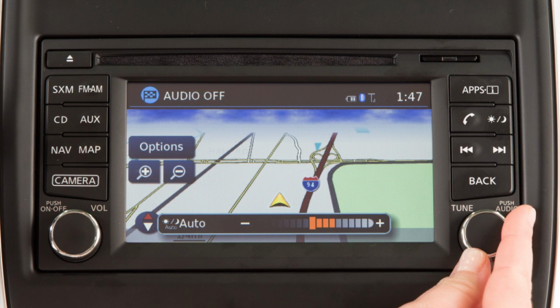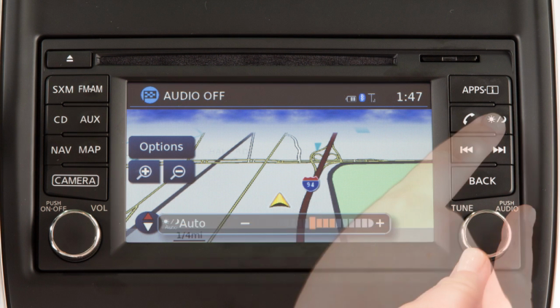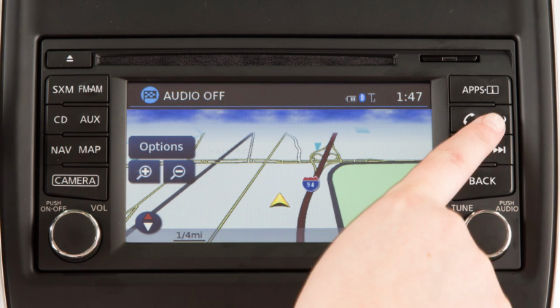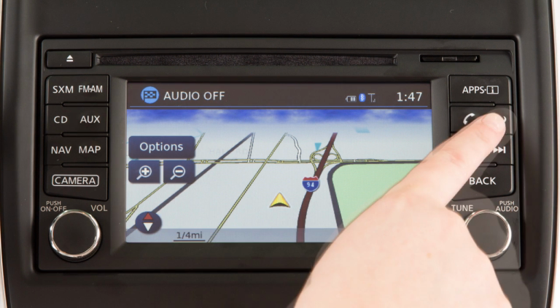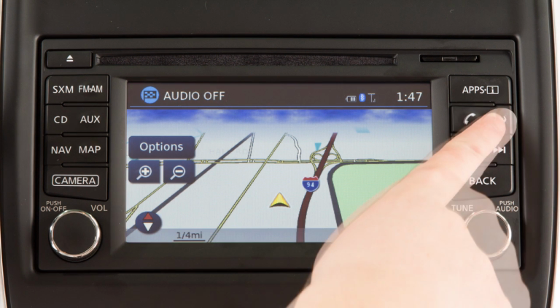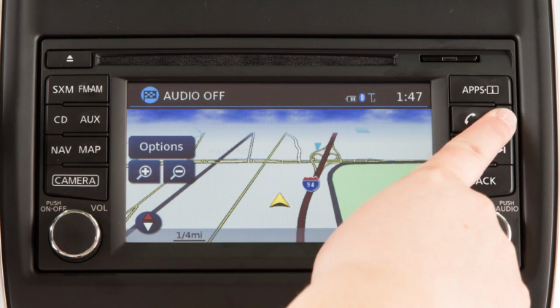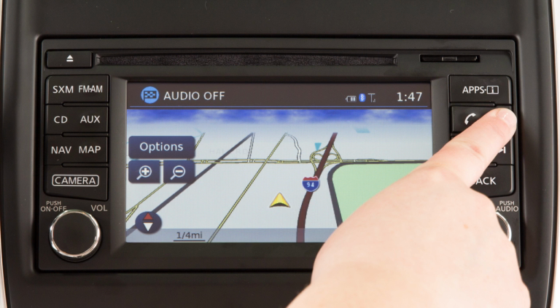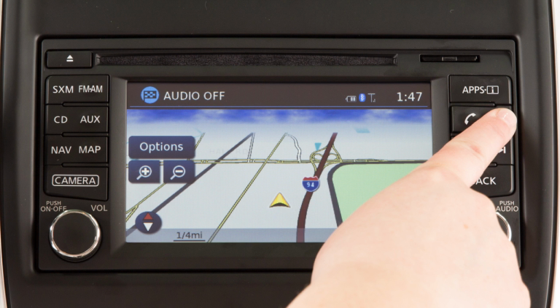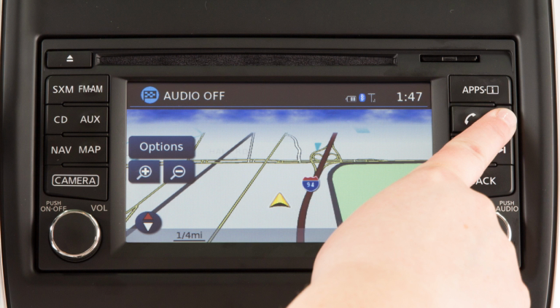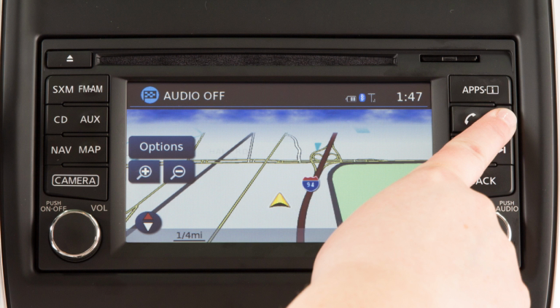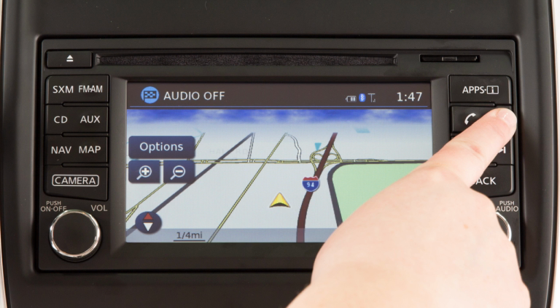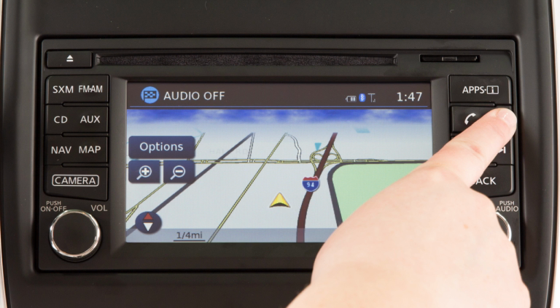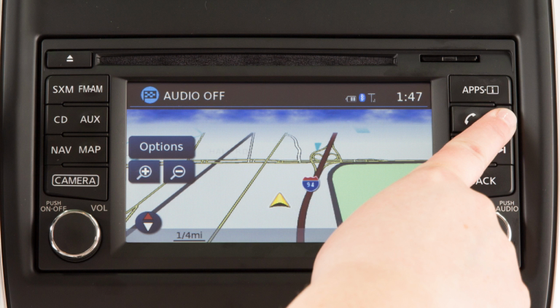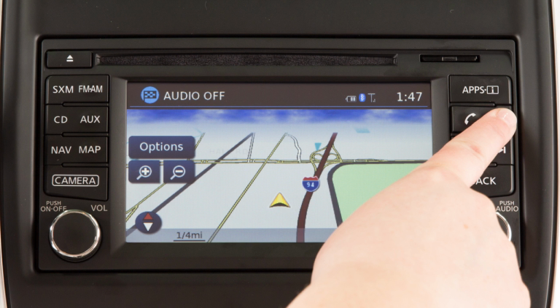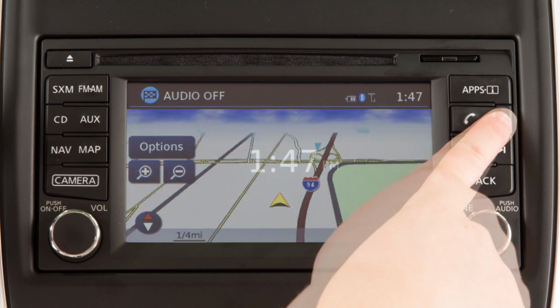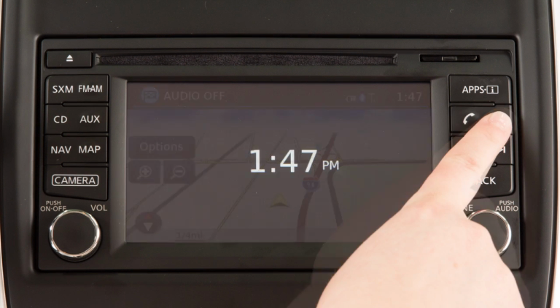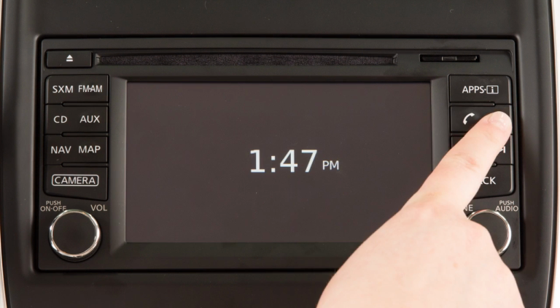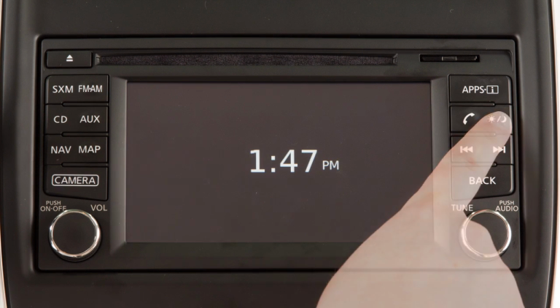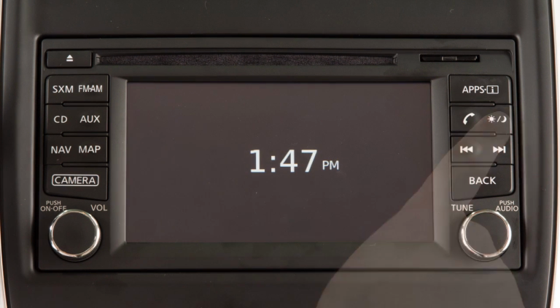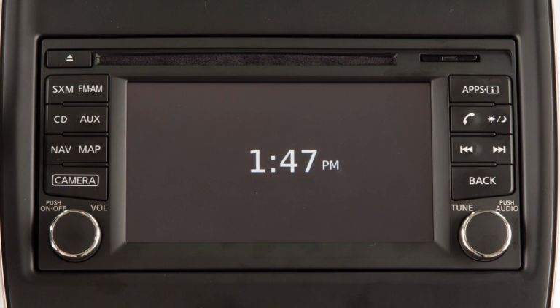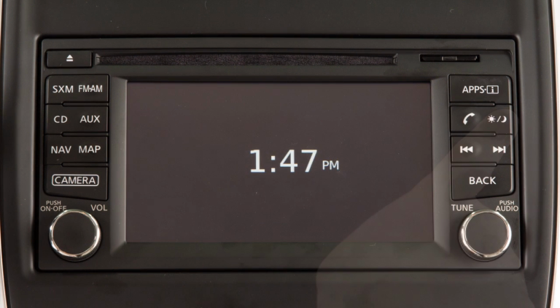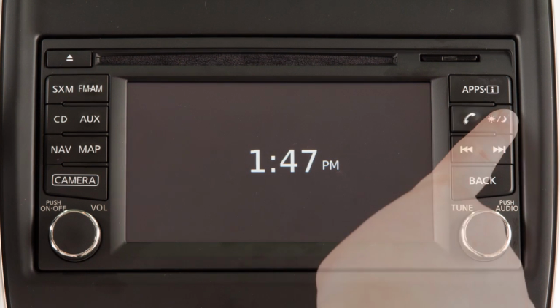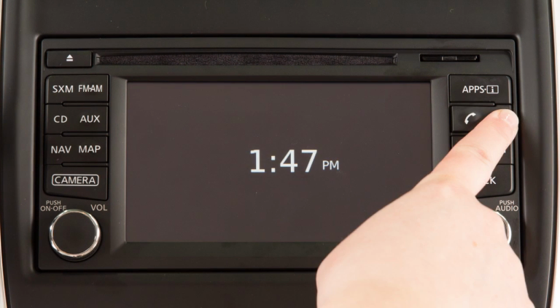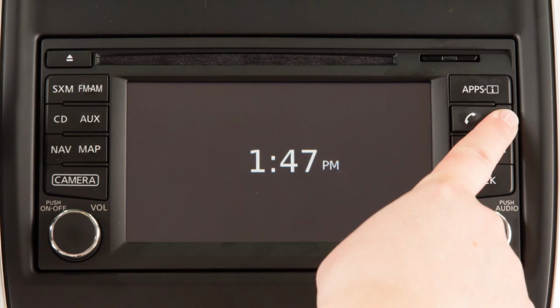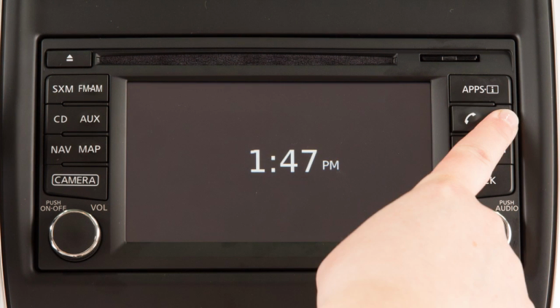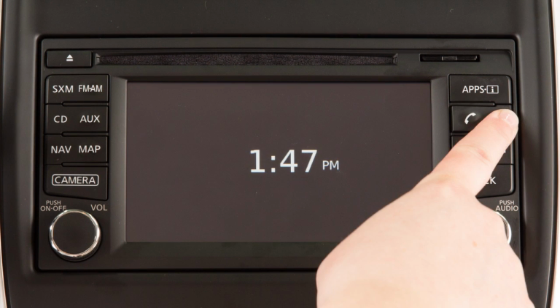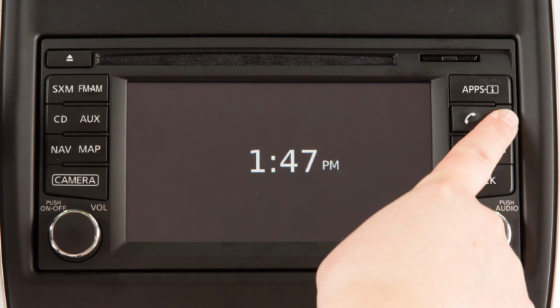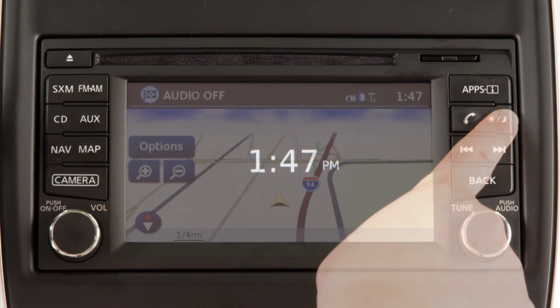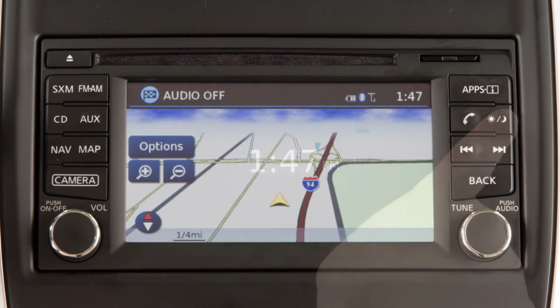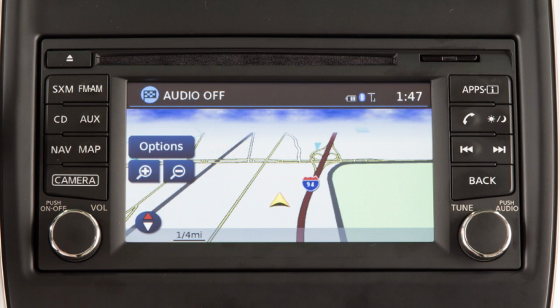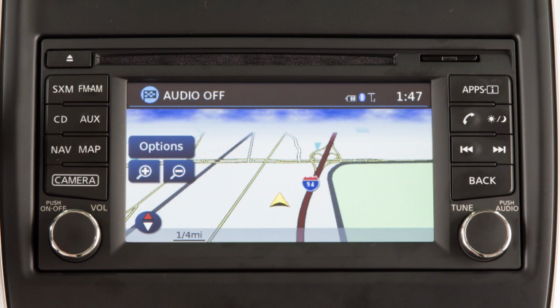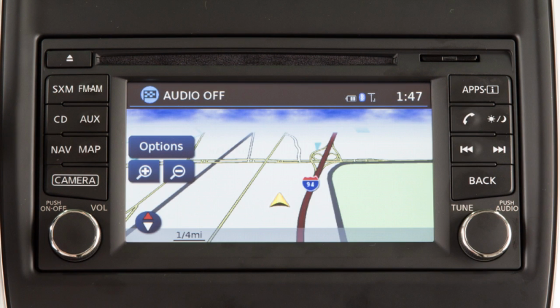Press and hold the Day-Night-Off button to turn the display off. Press again to turn the display on.